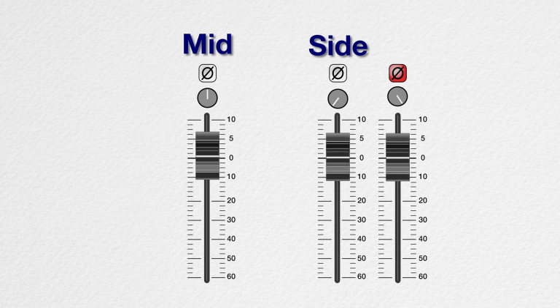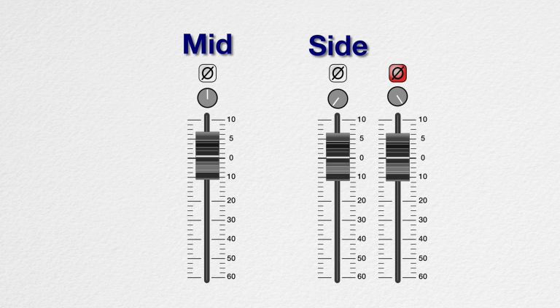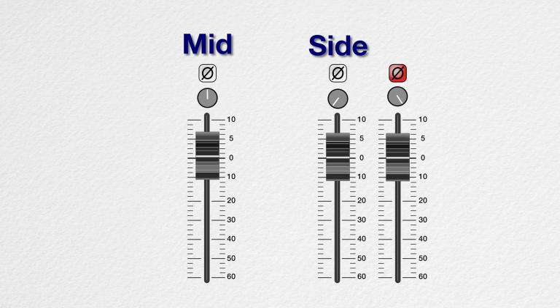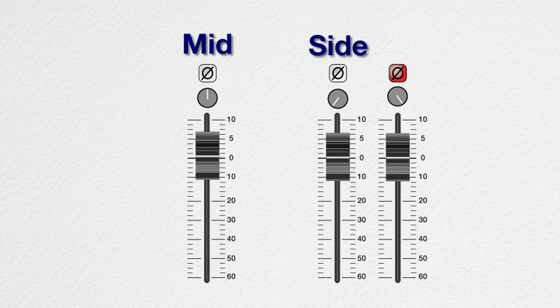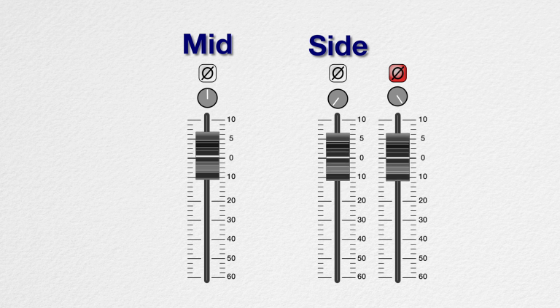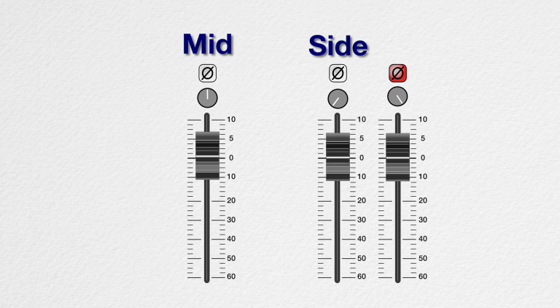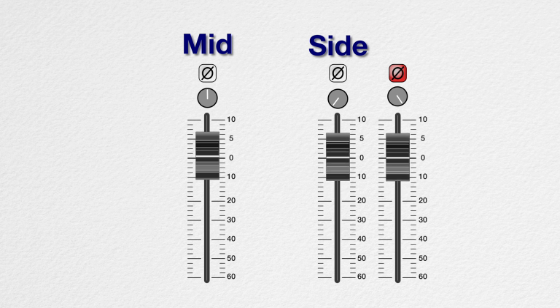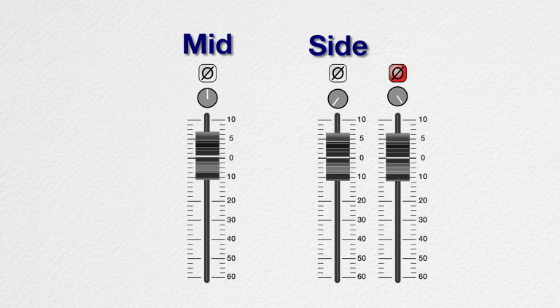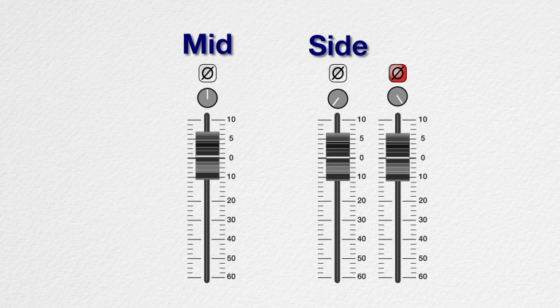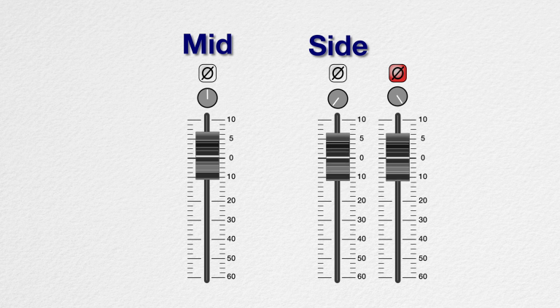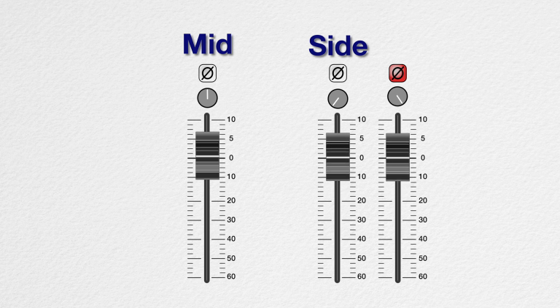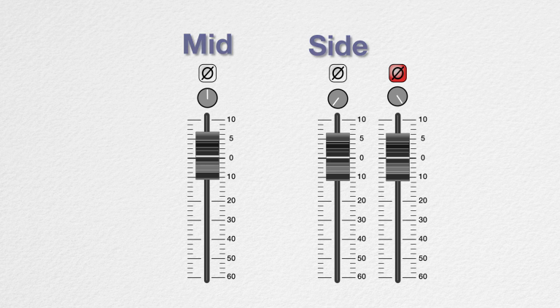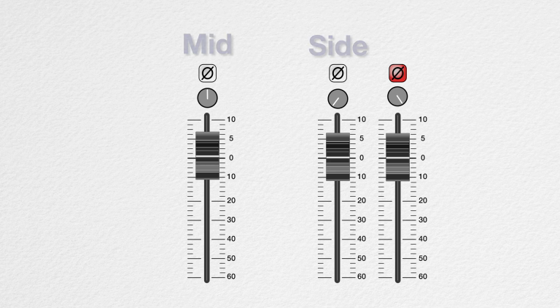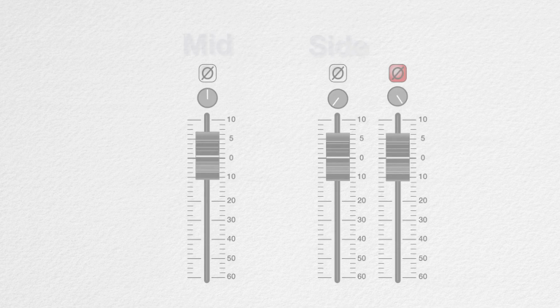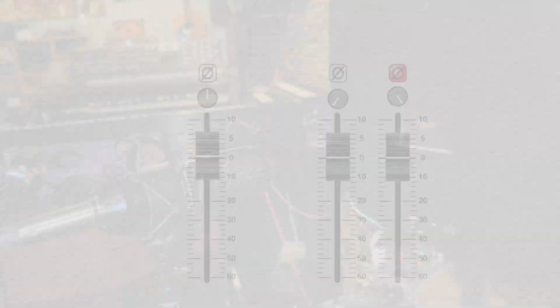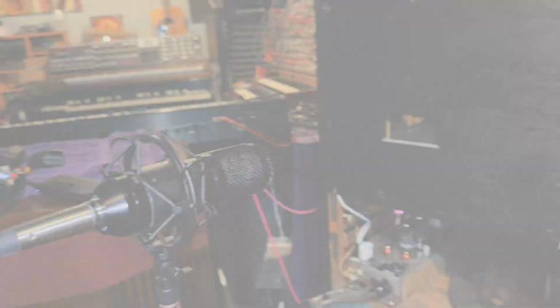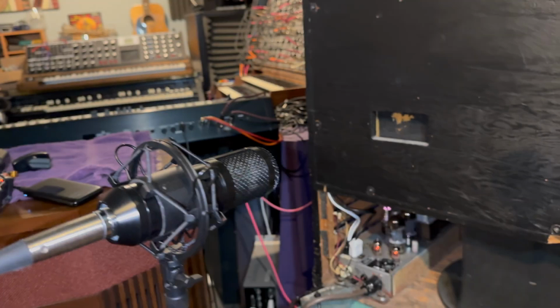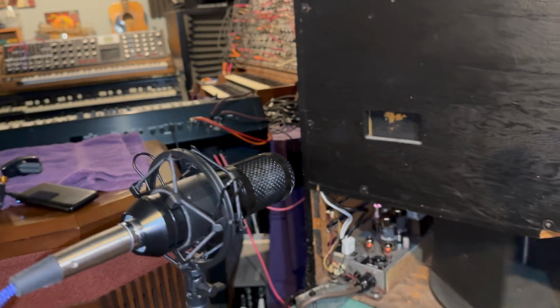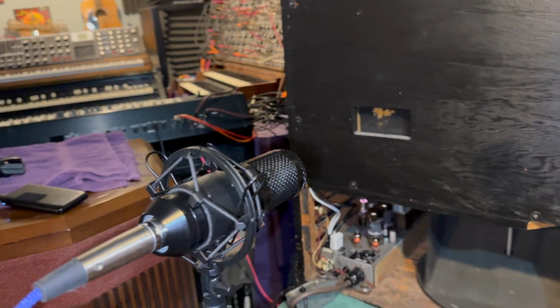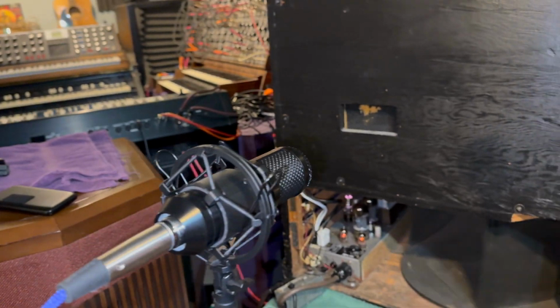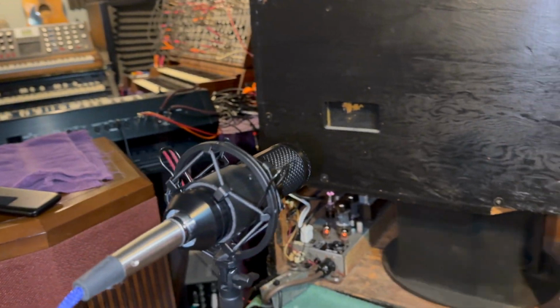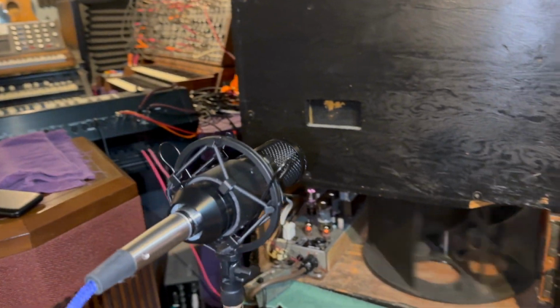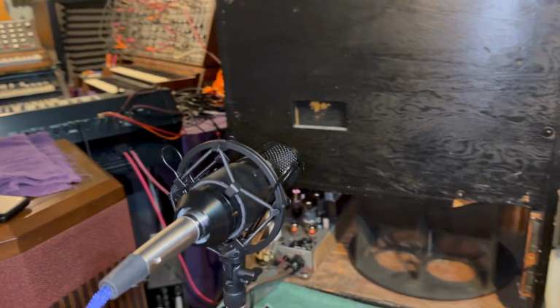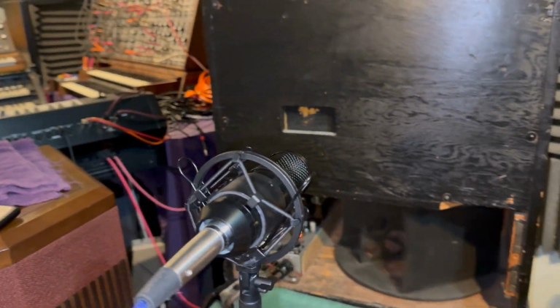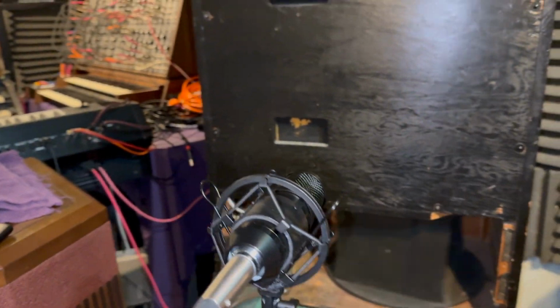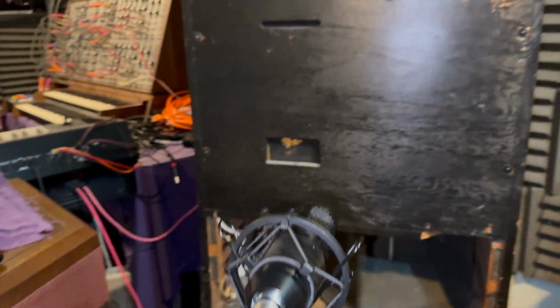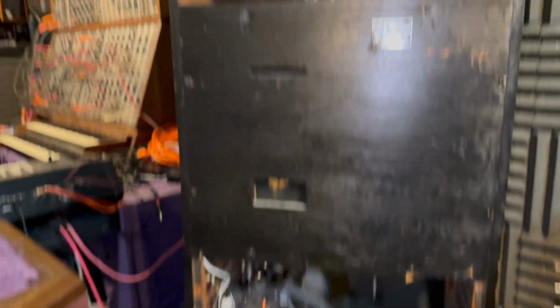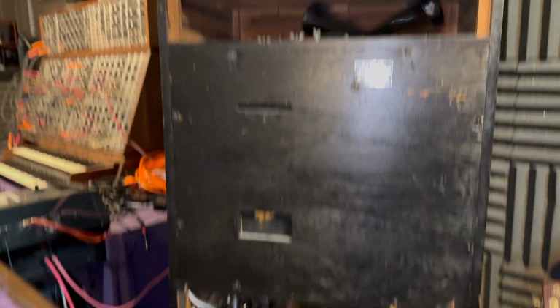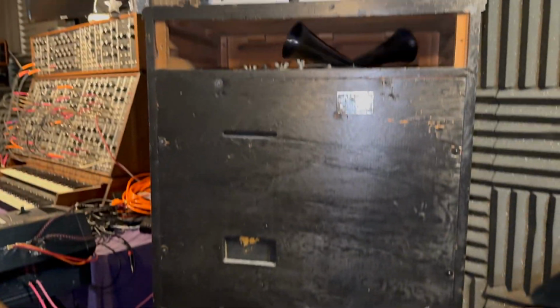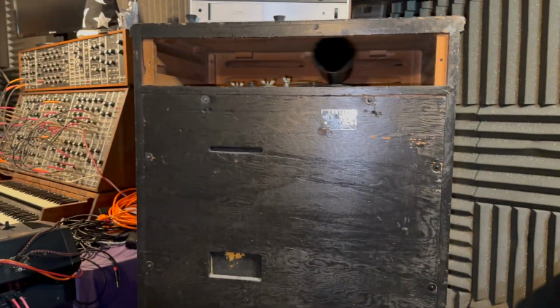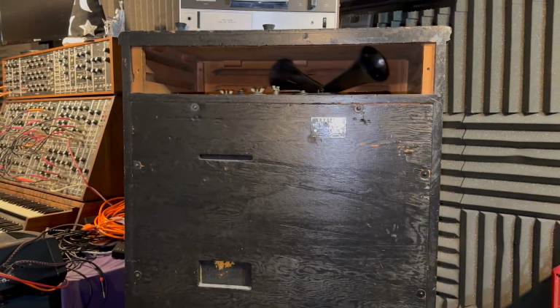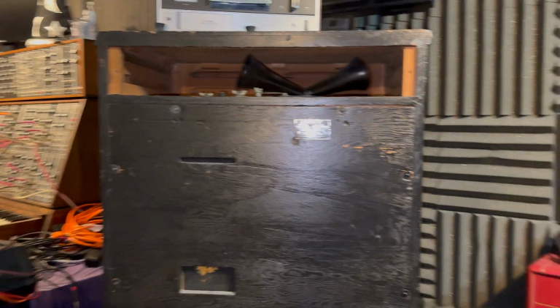Now that we've finished Tabitha, let's see how she sounds. Here's a little recording of a Hammond B3 organ.